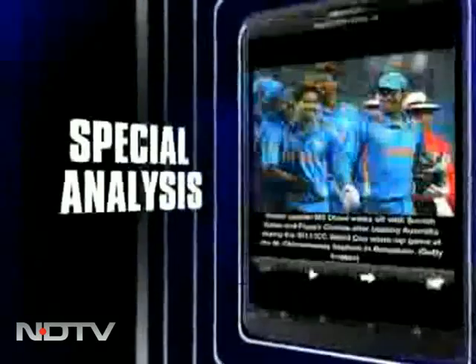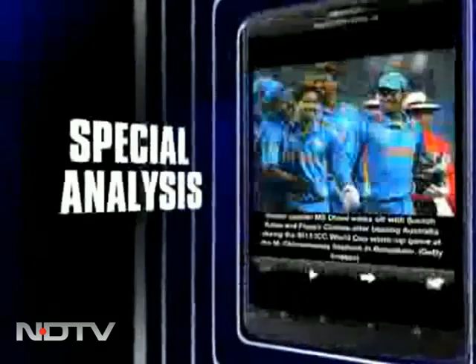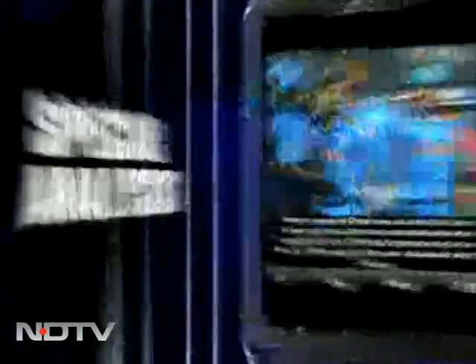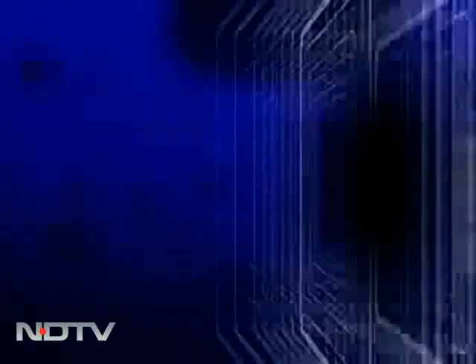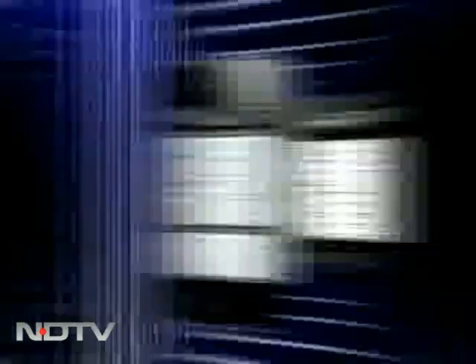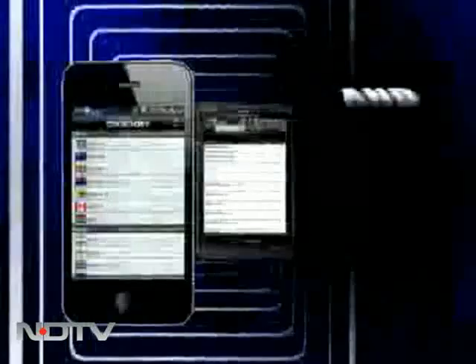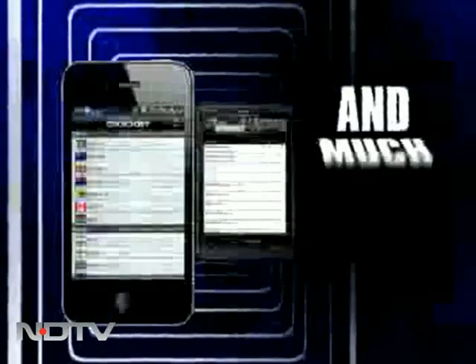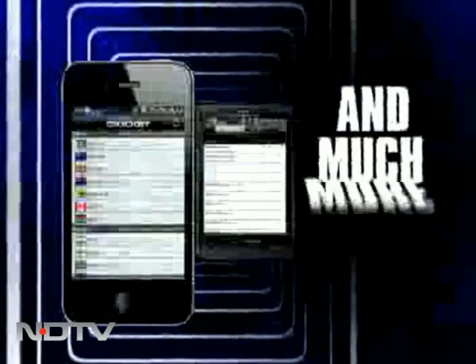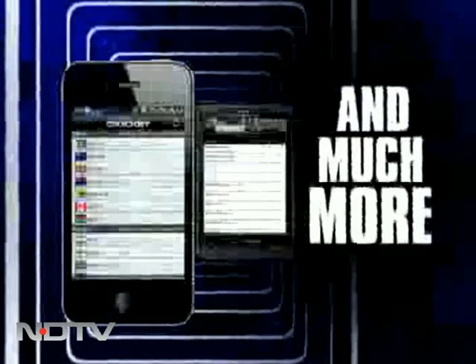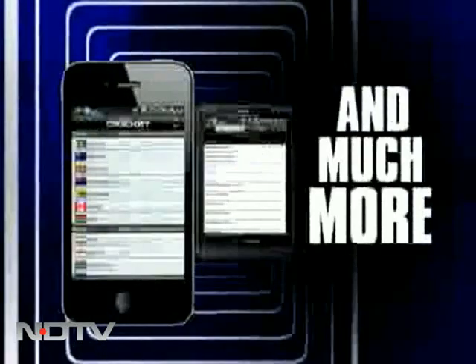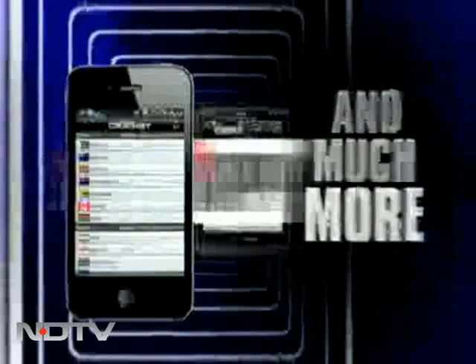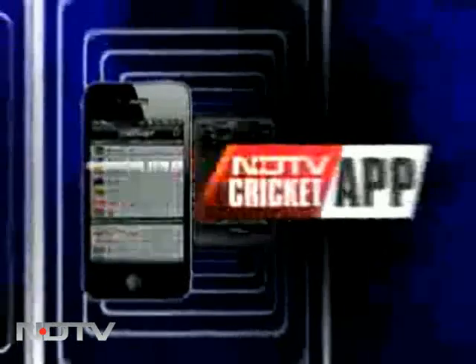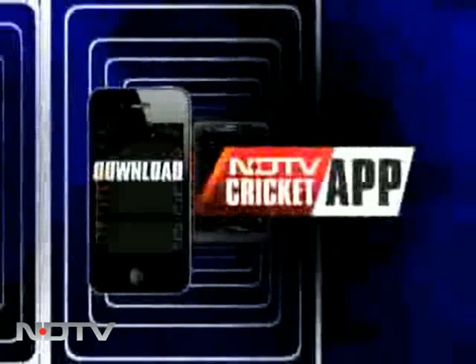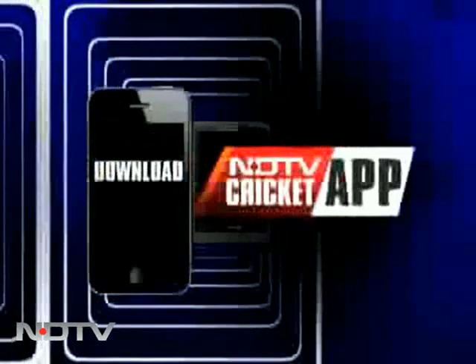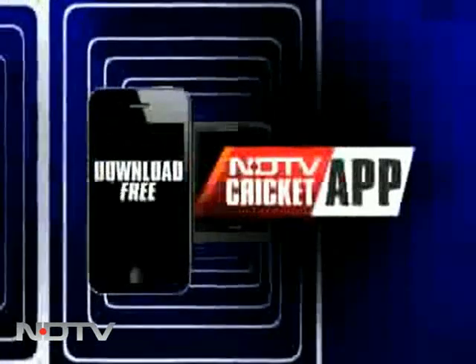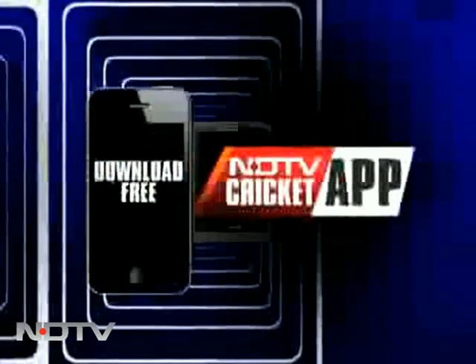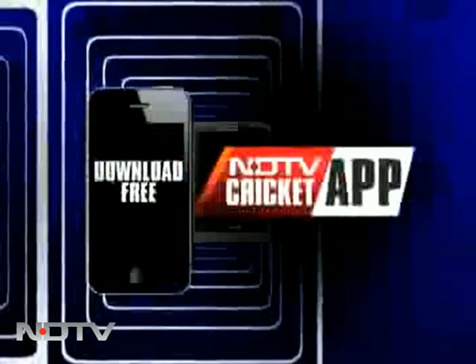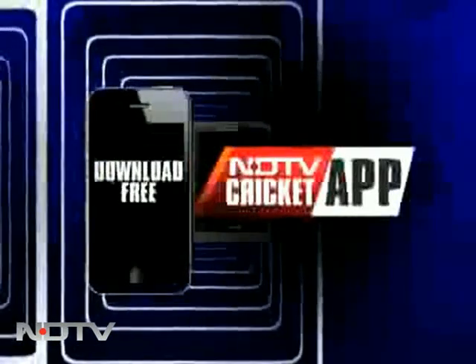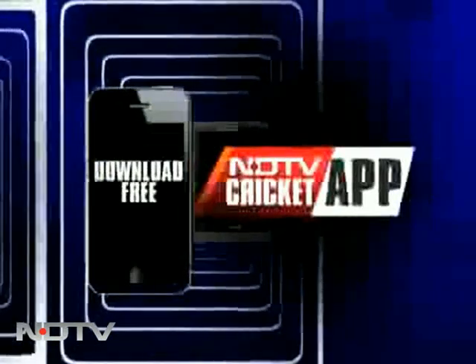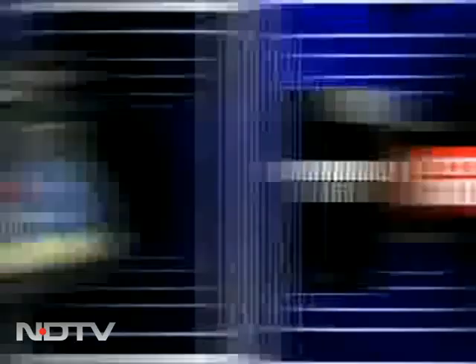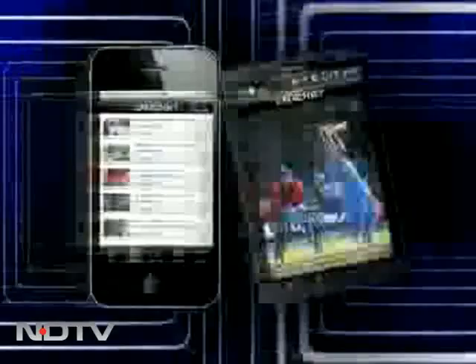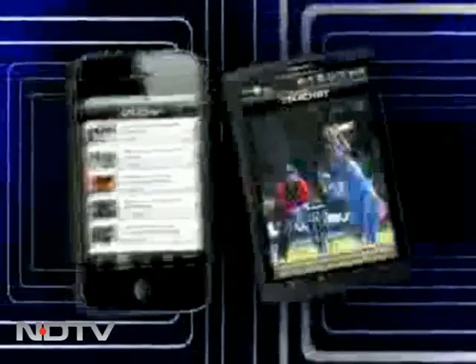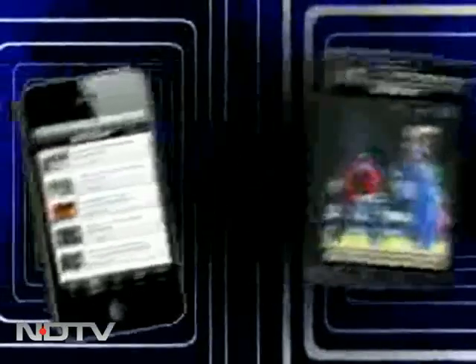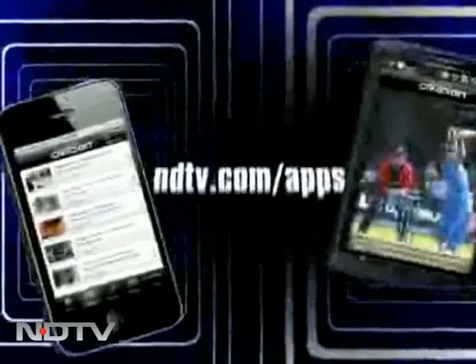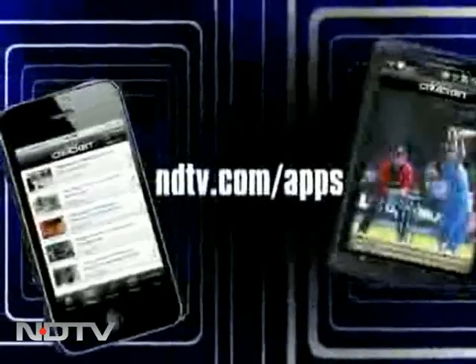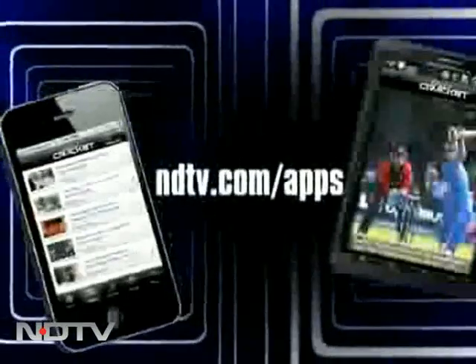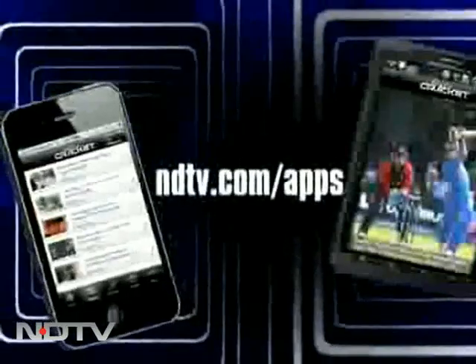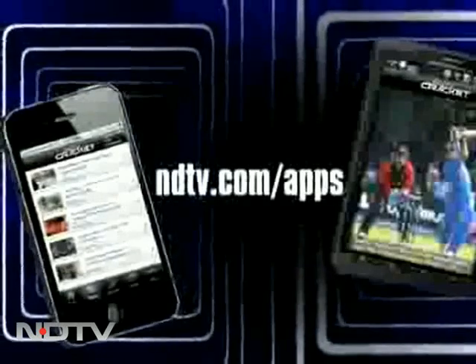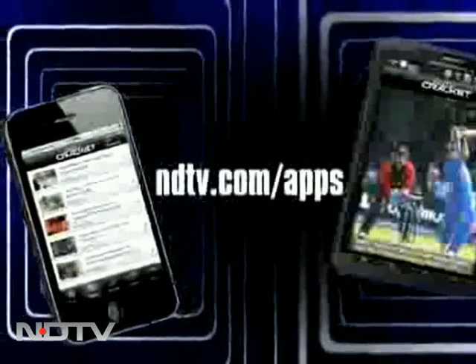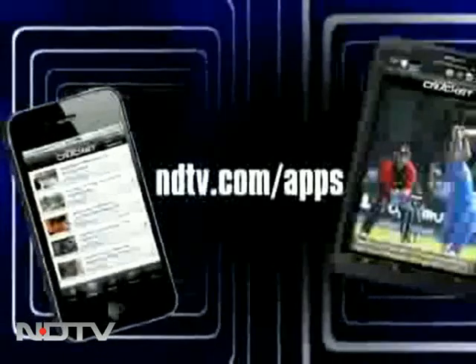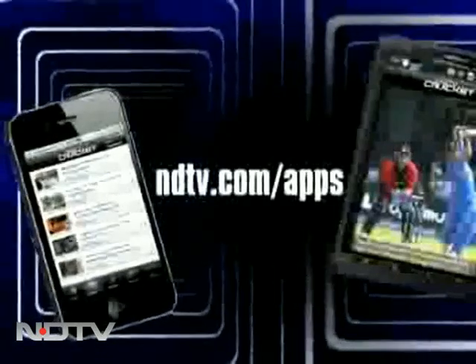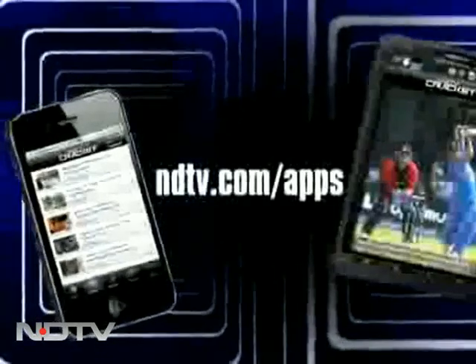And much more. Download free at NDTV.com slash apps.